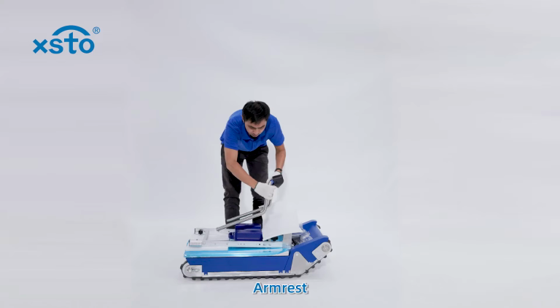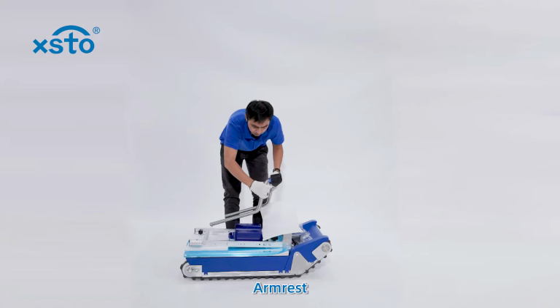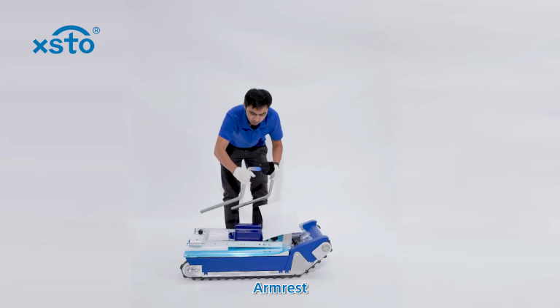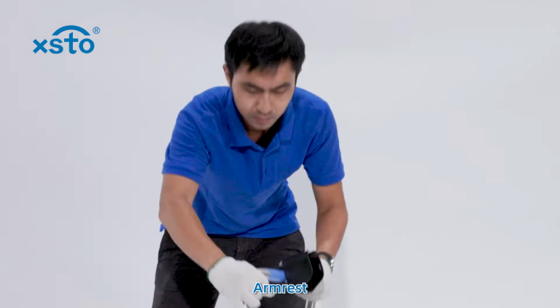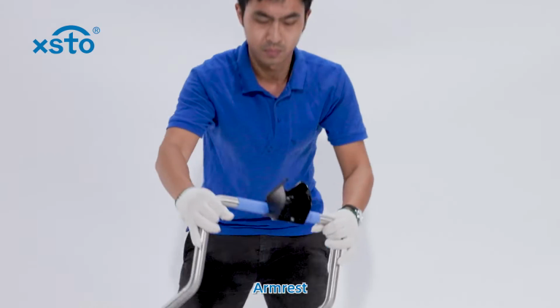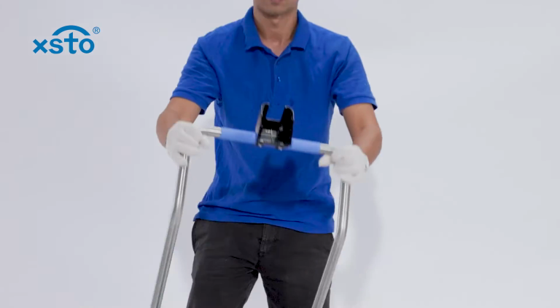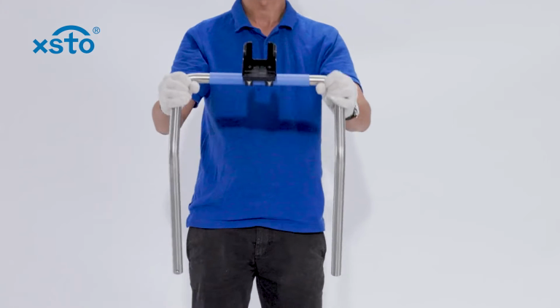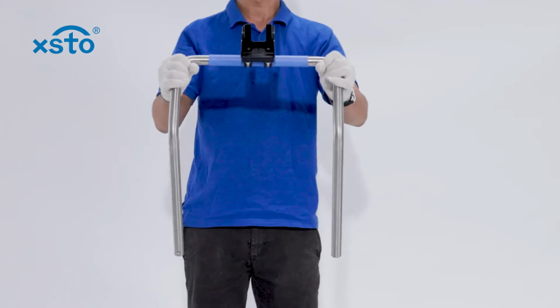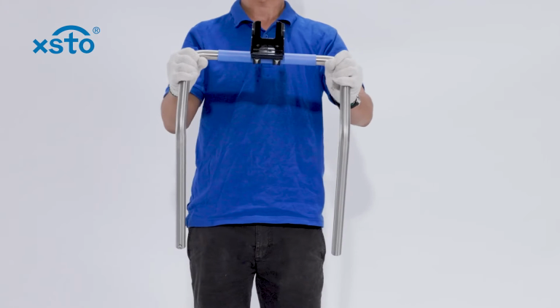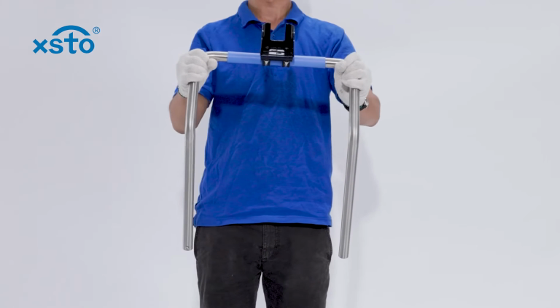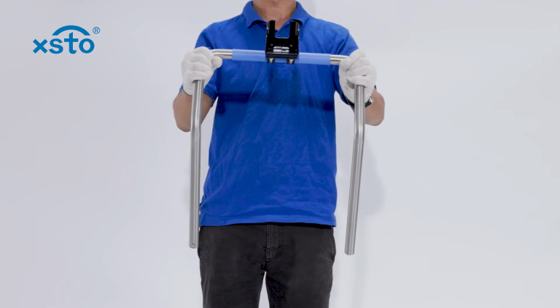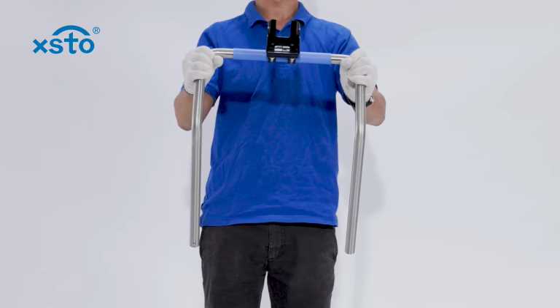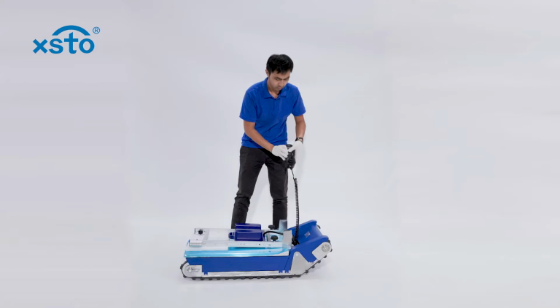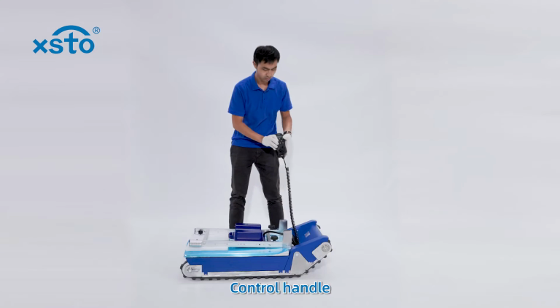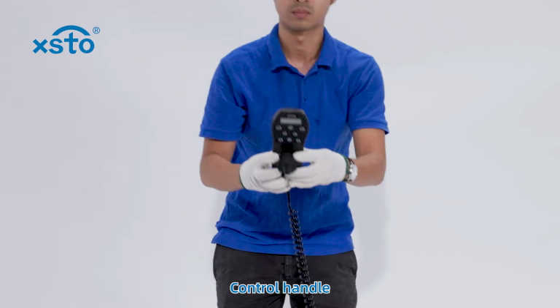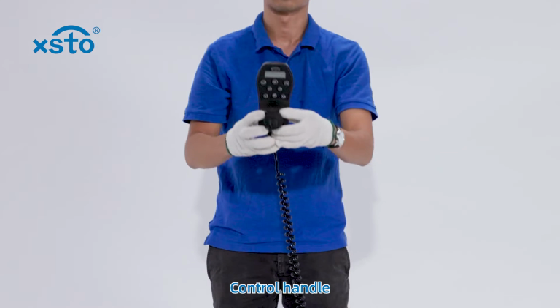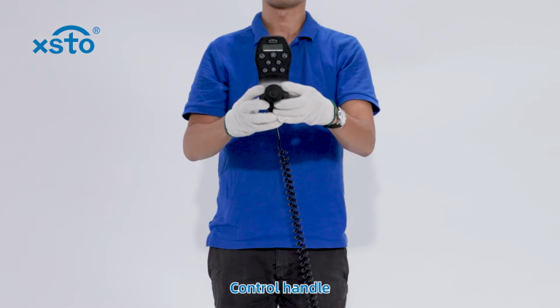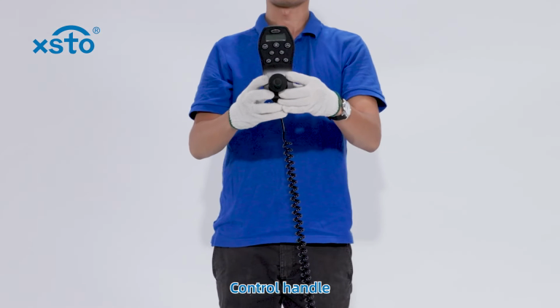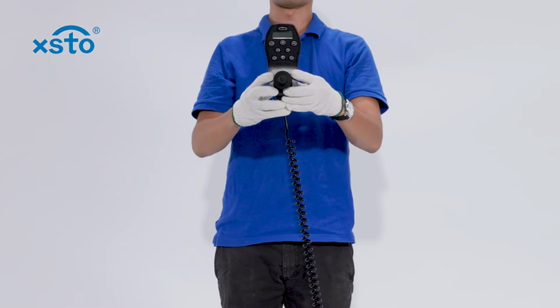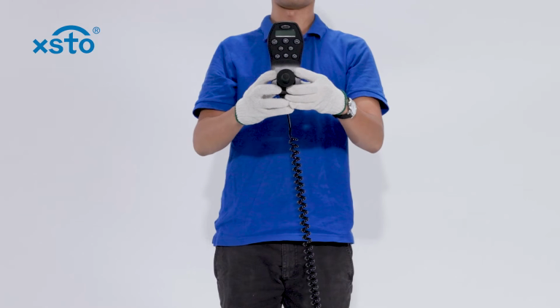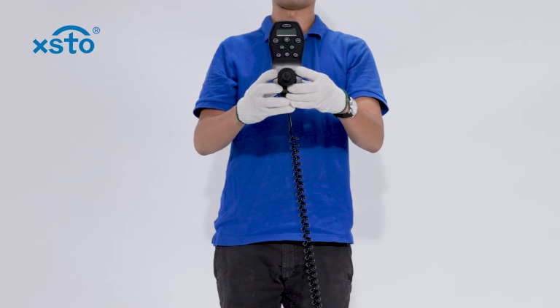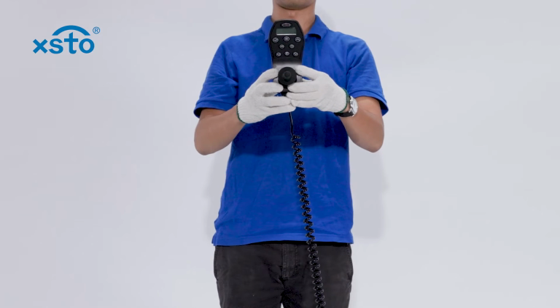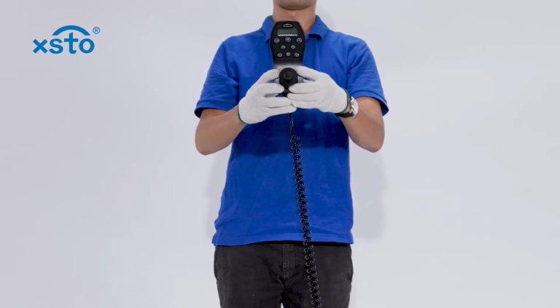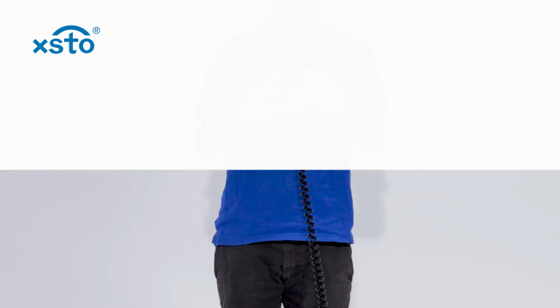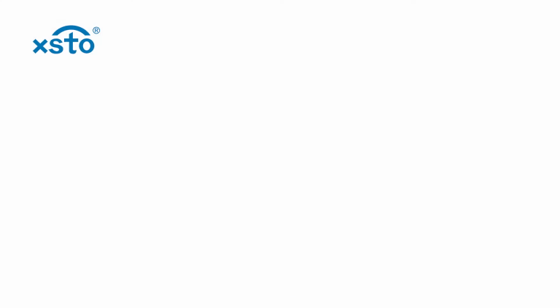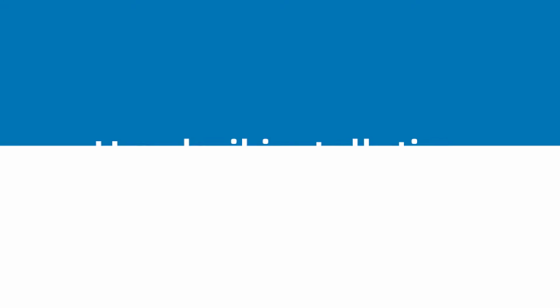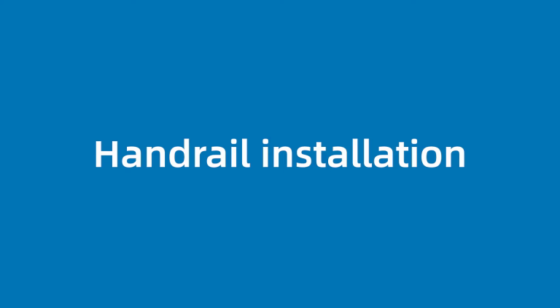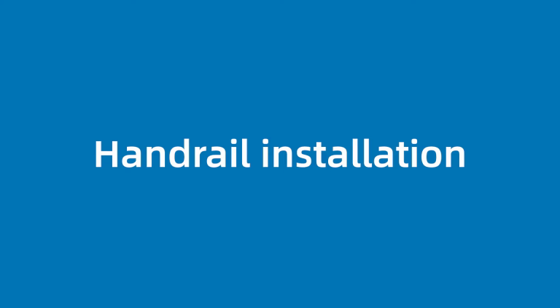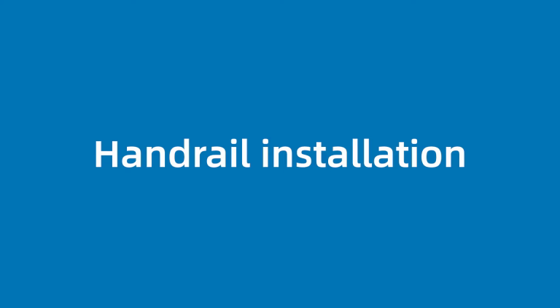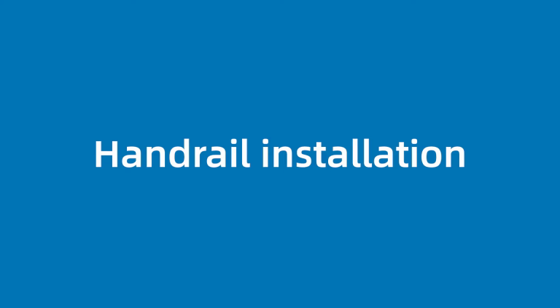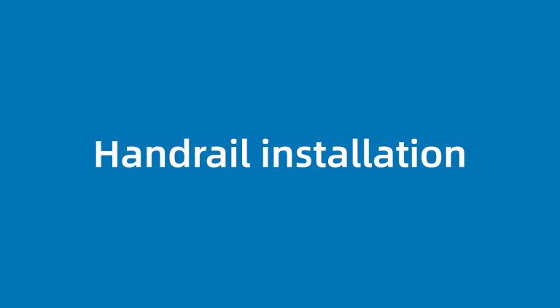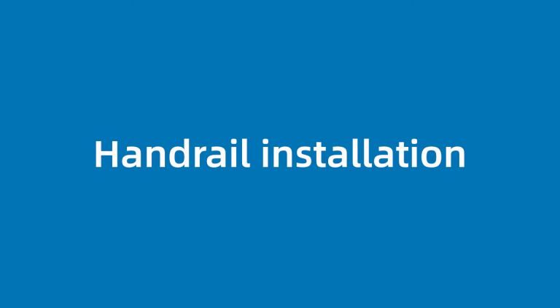Armrest. Control handle. Handrail installation.